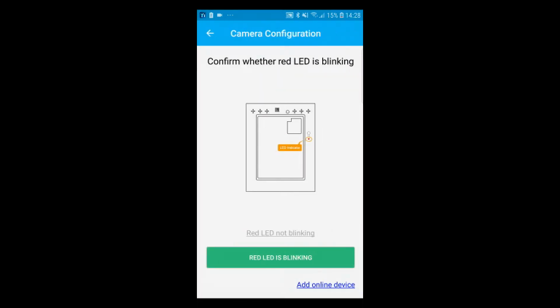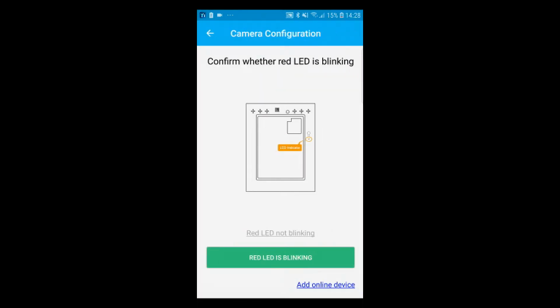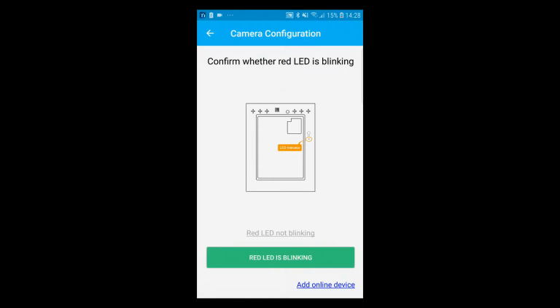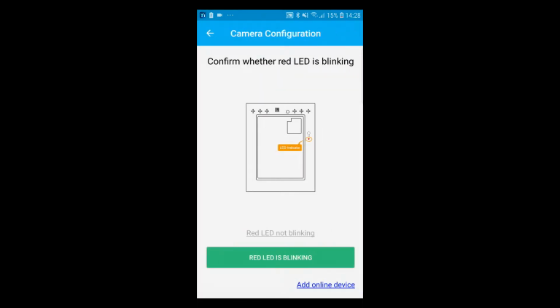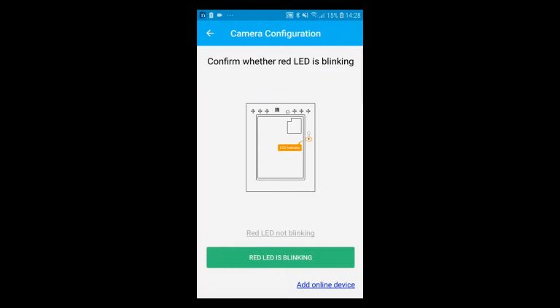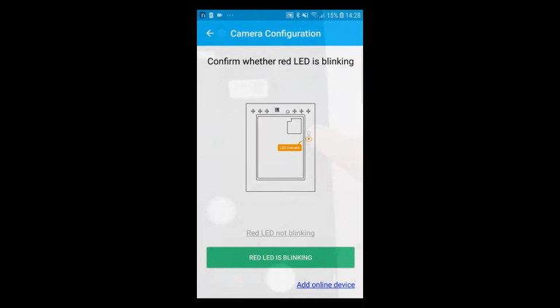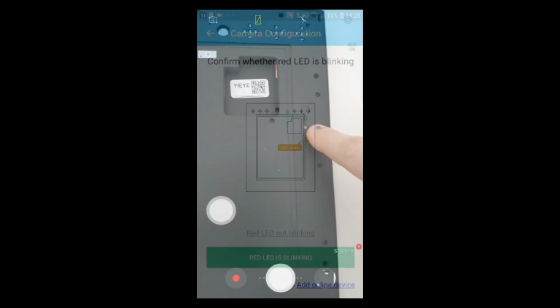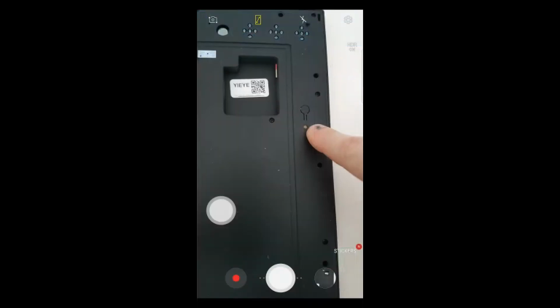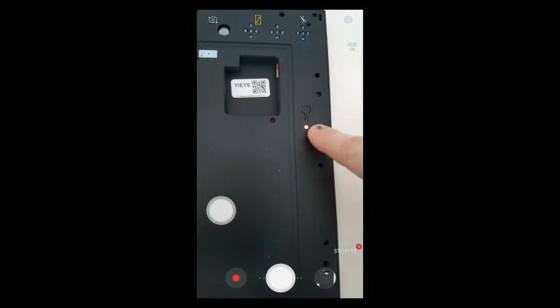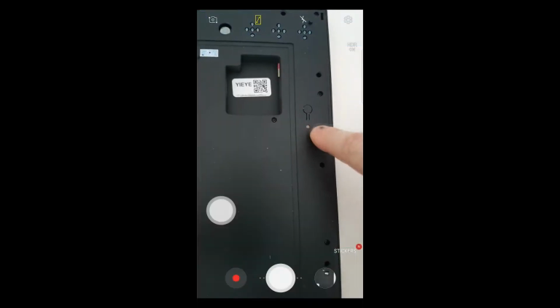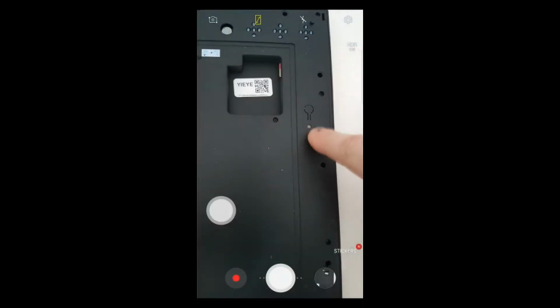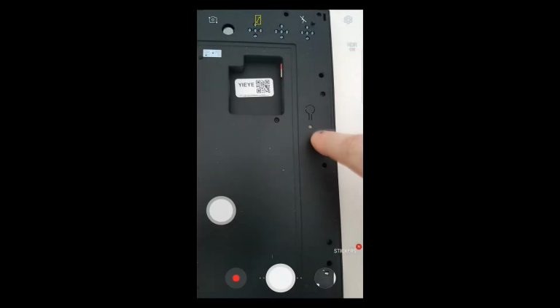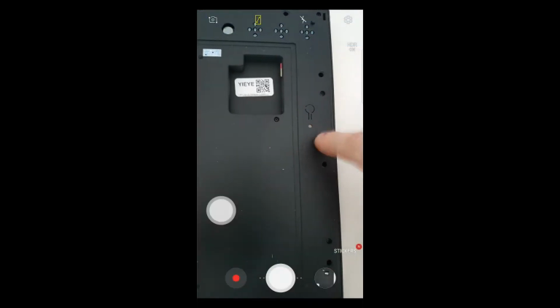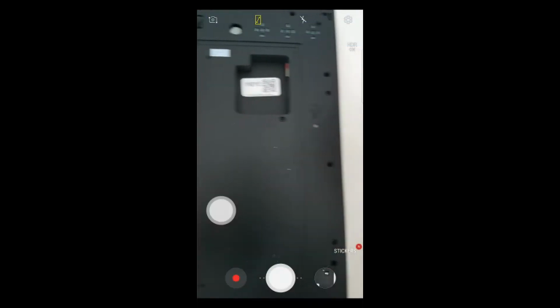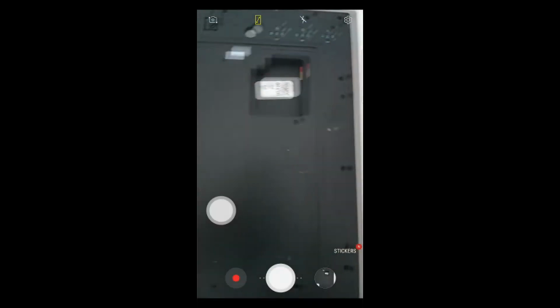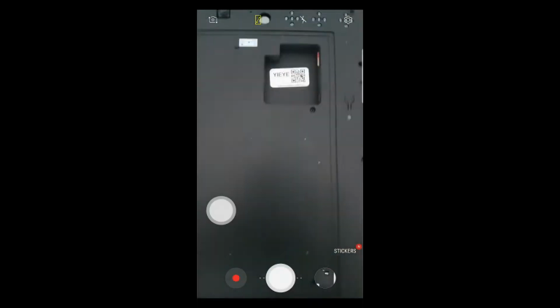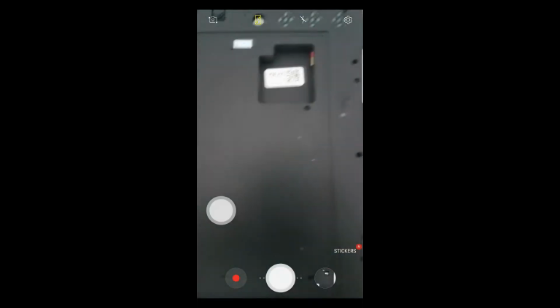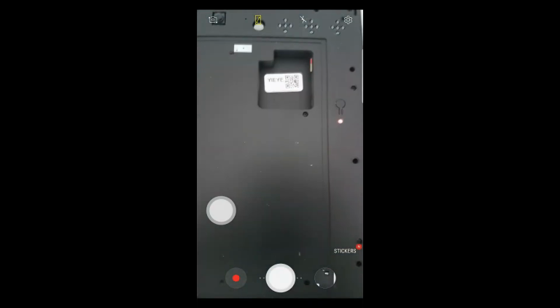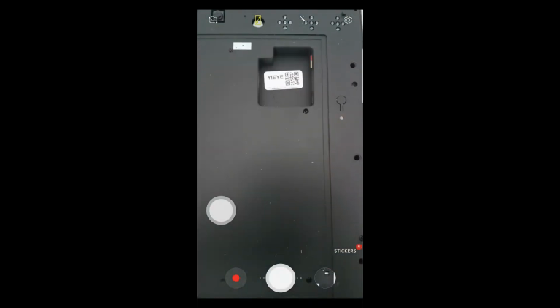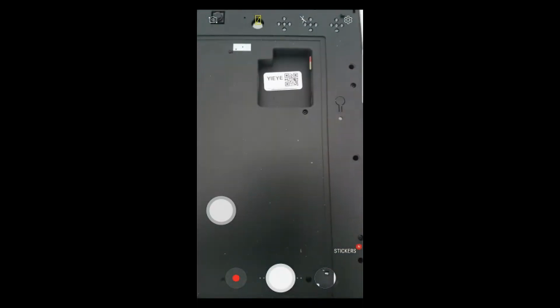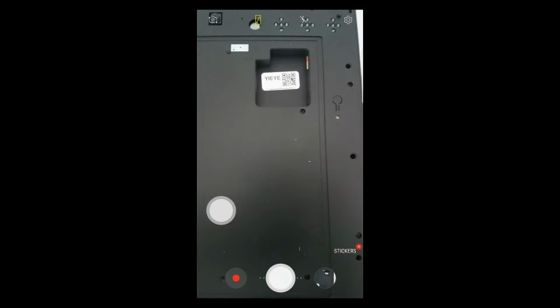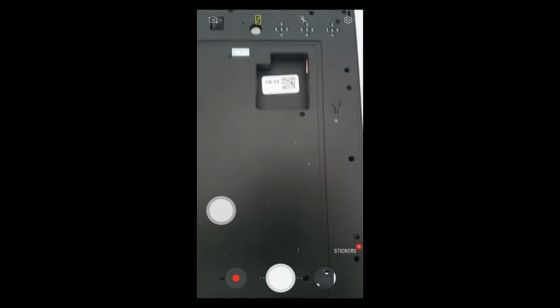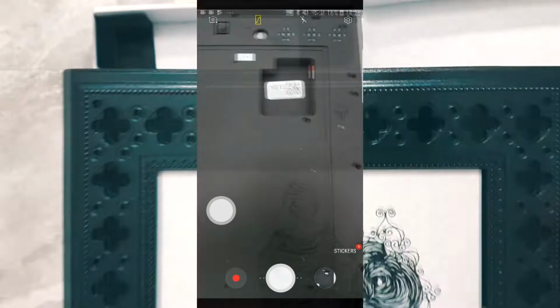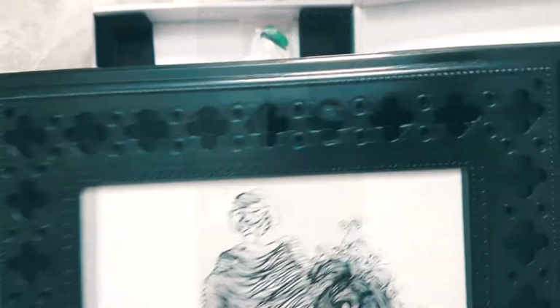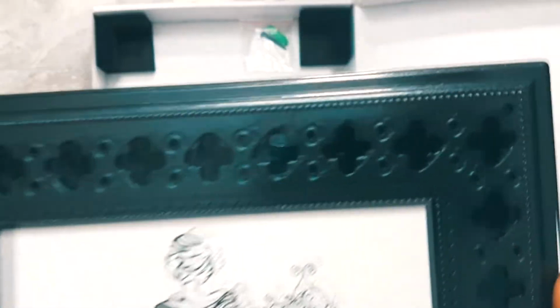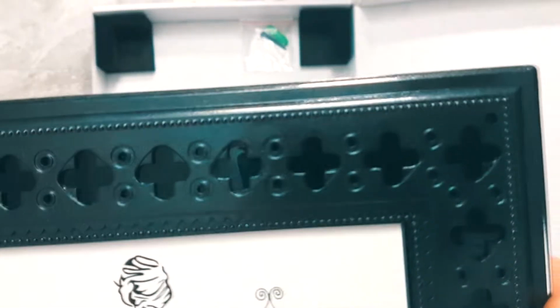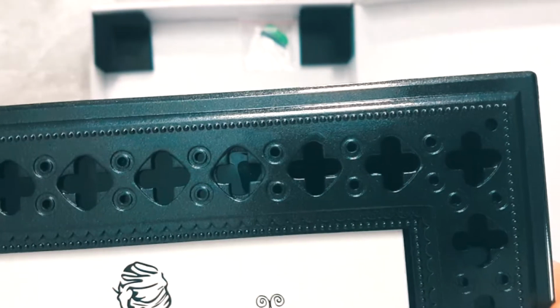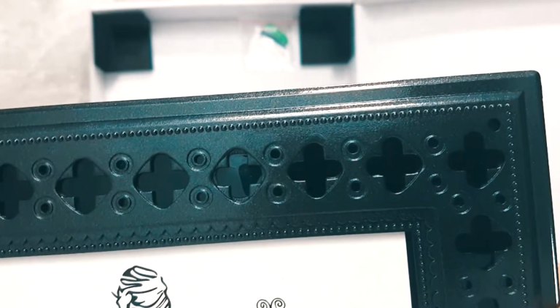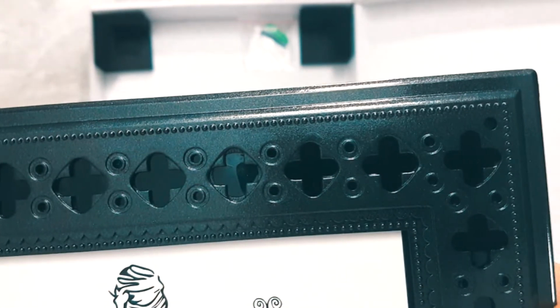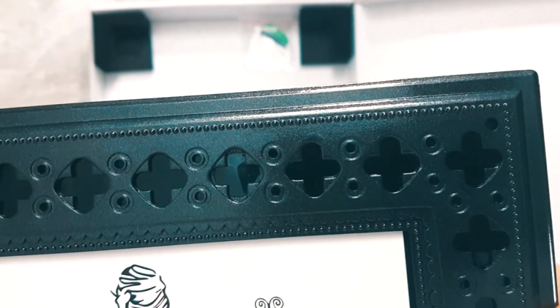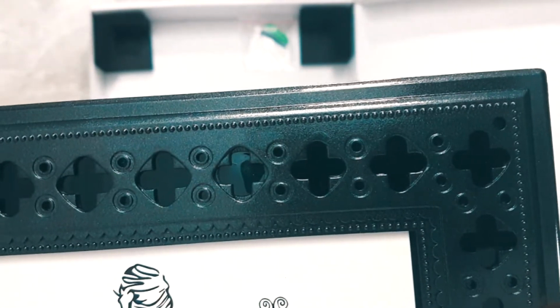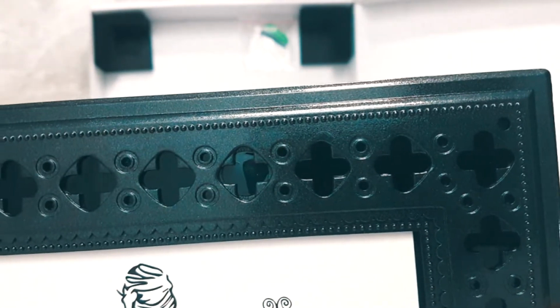We gotta make sure that the red light is blinking and in our case it's still blinking. Let's see if you can spot it.